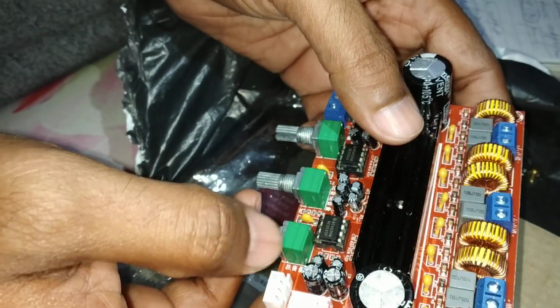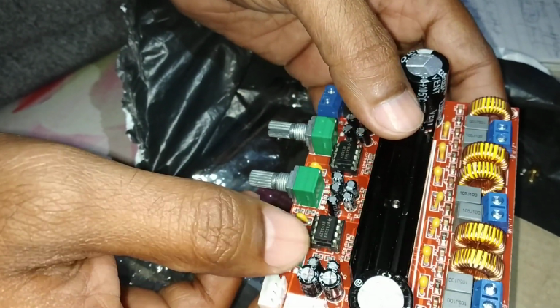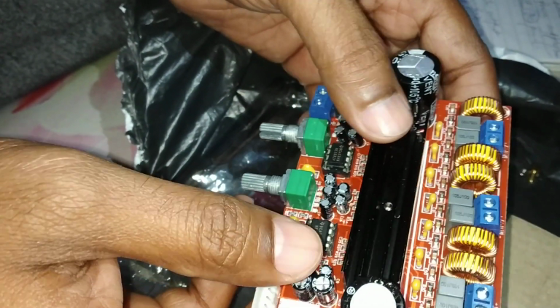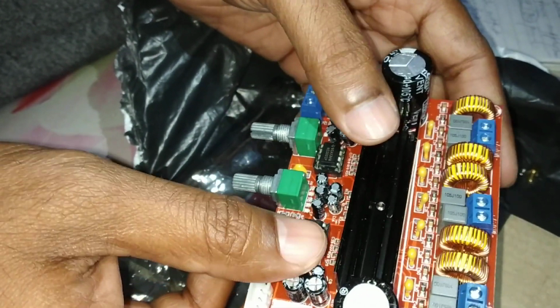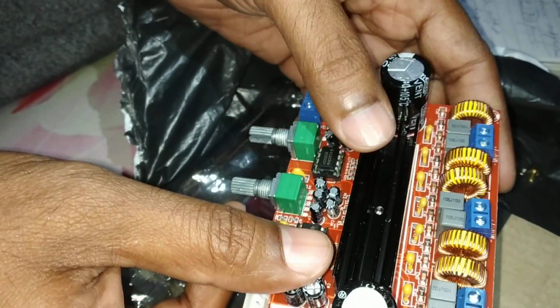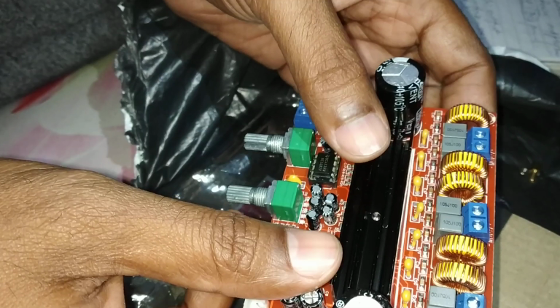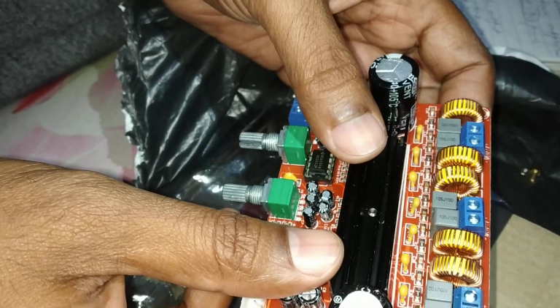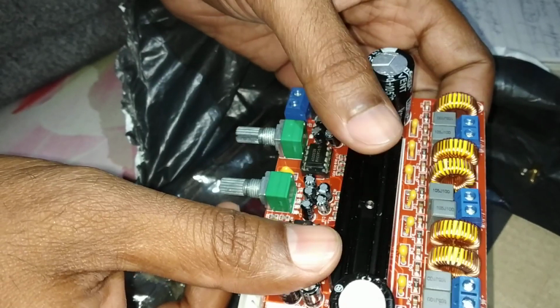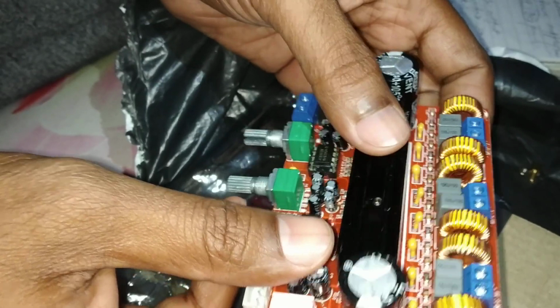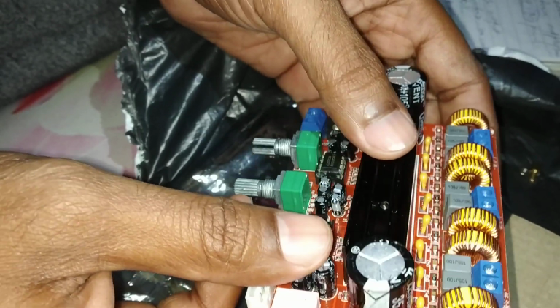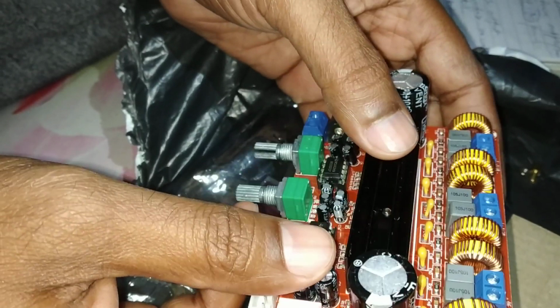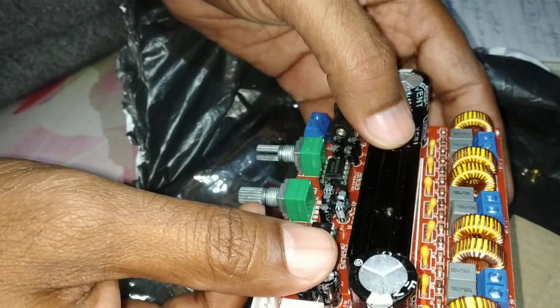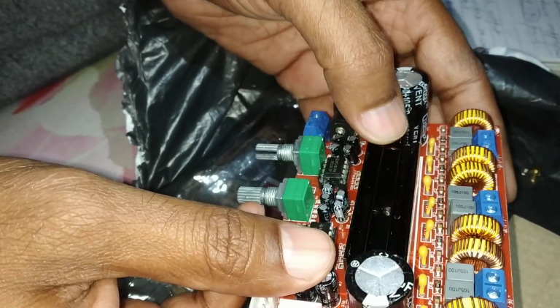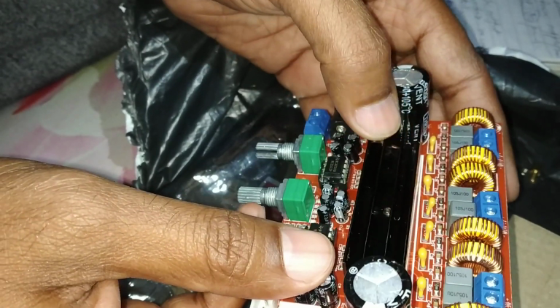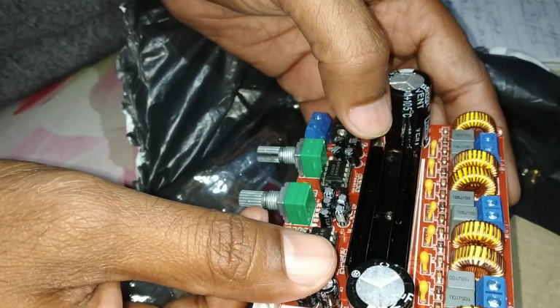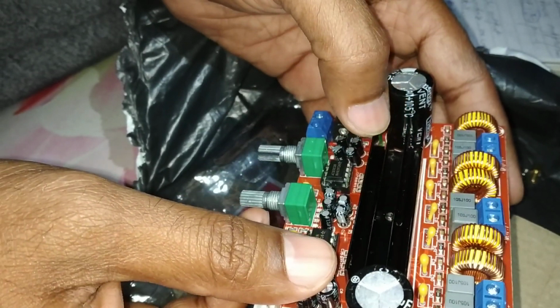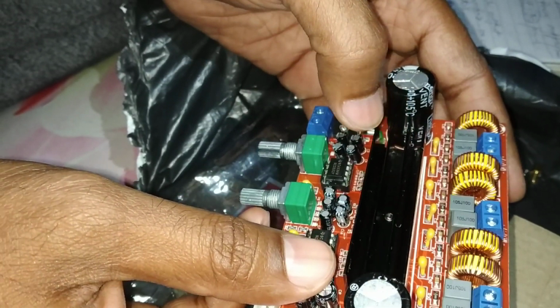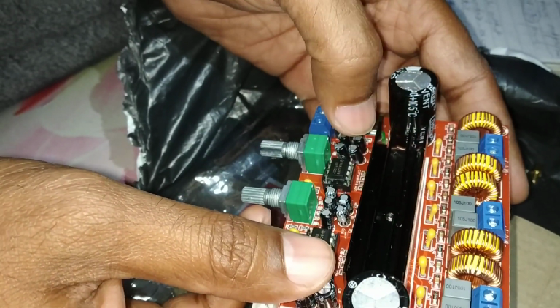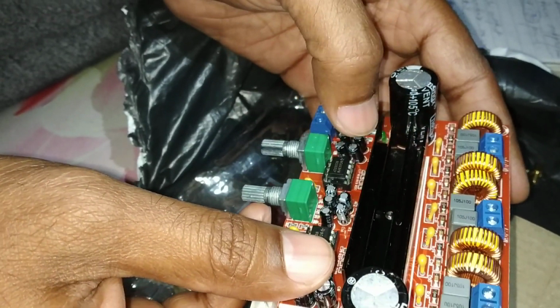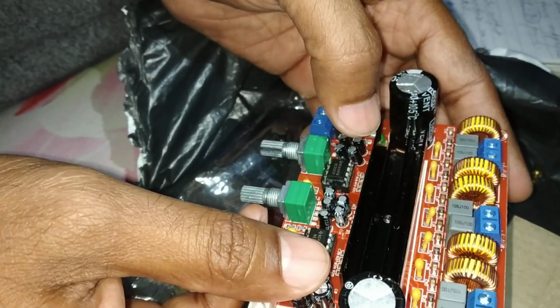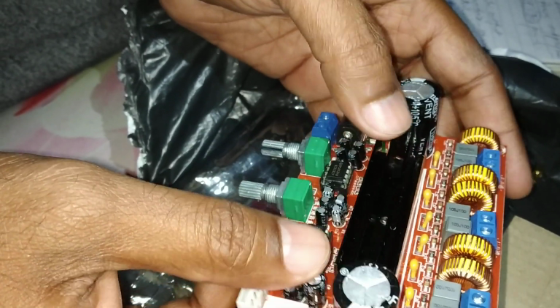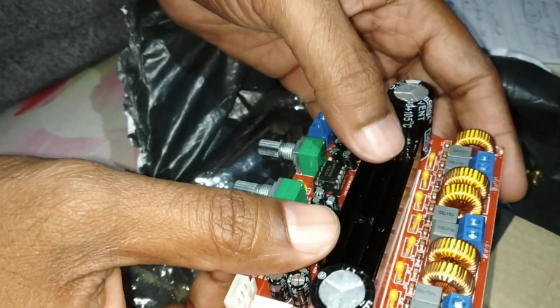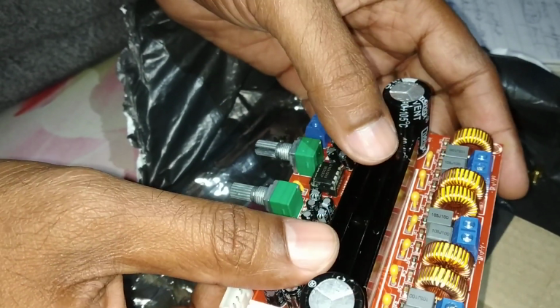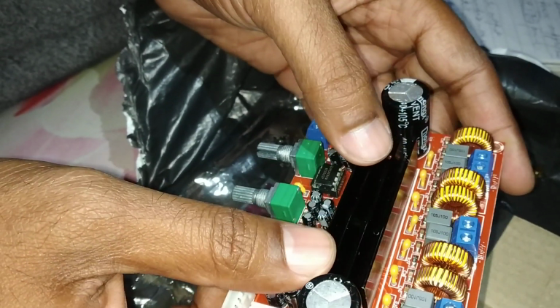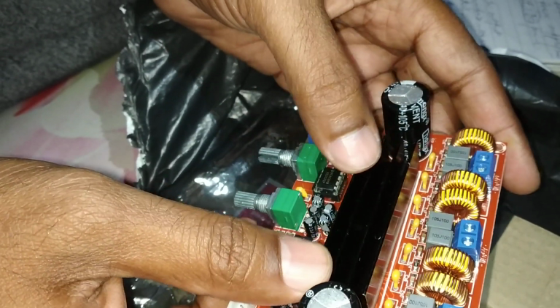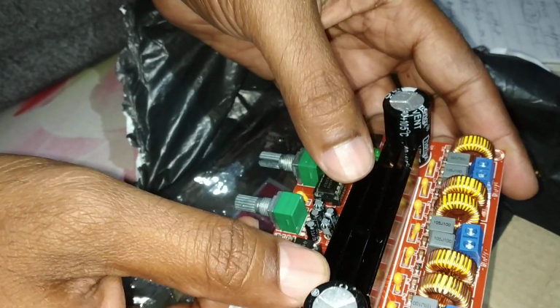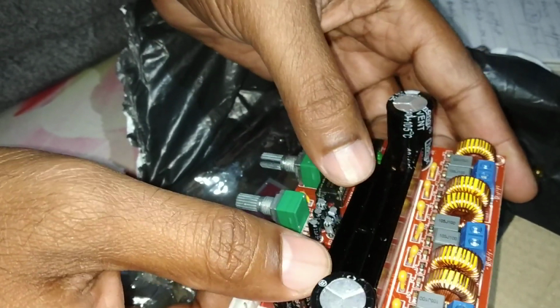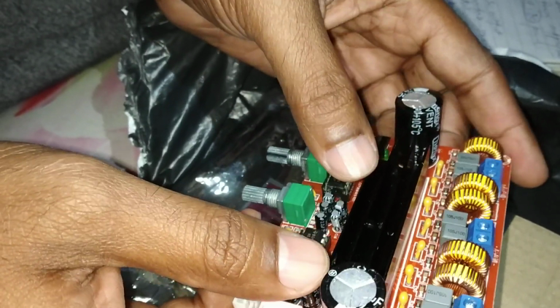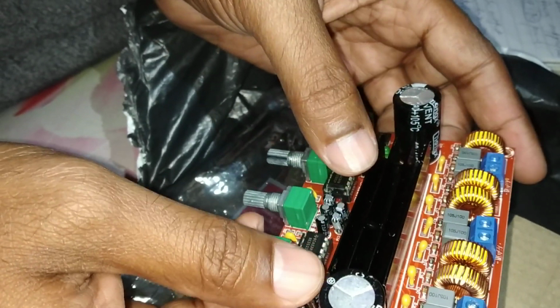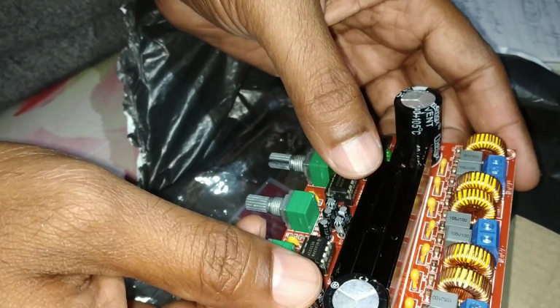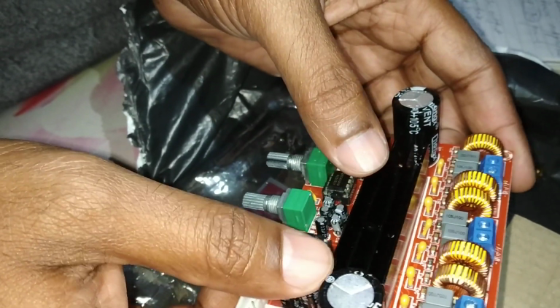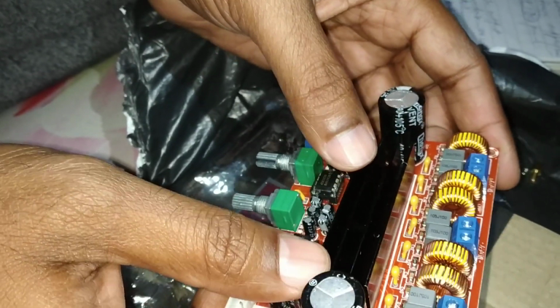It will work on 12V to 24V DC power supply.